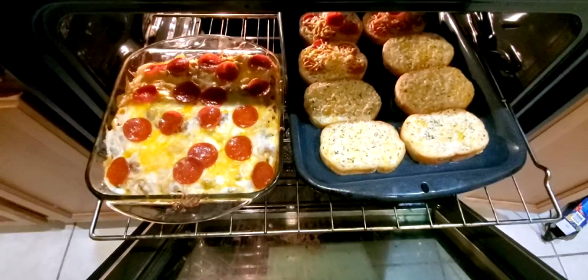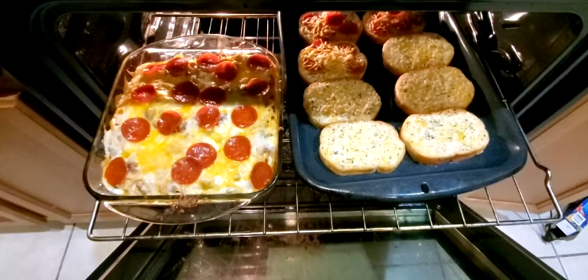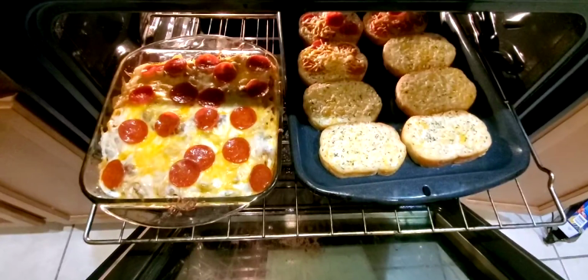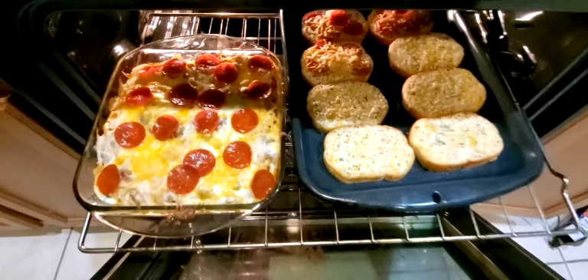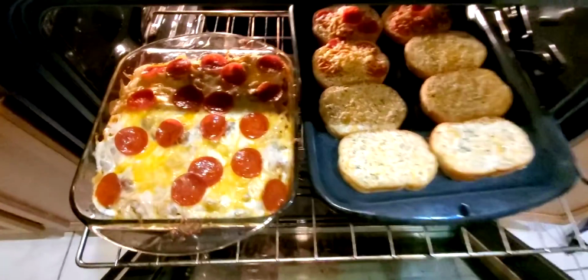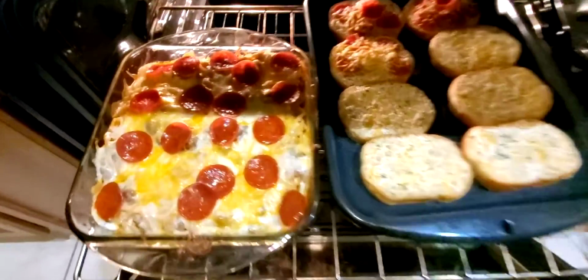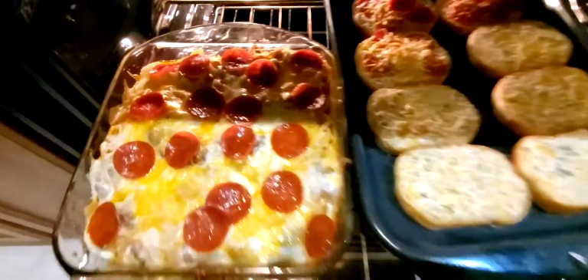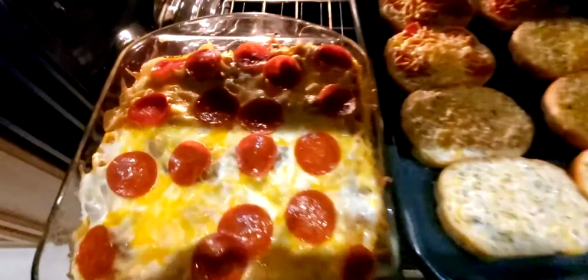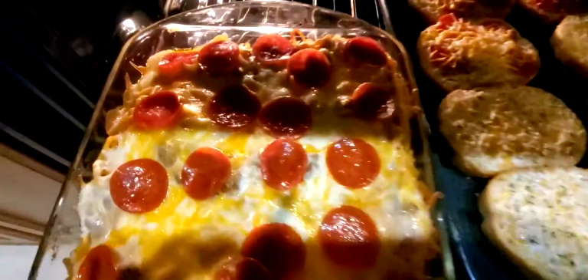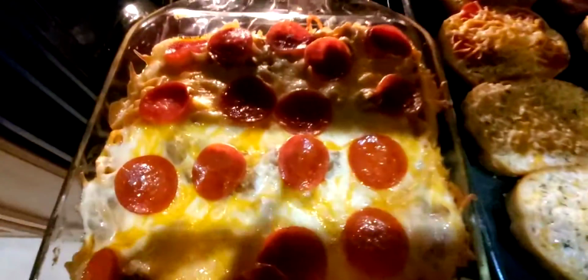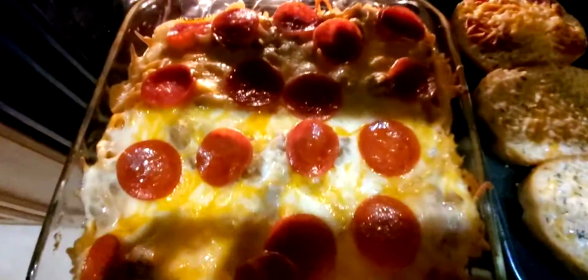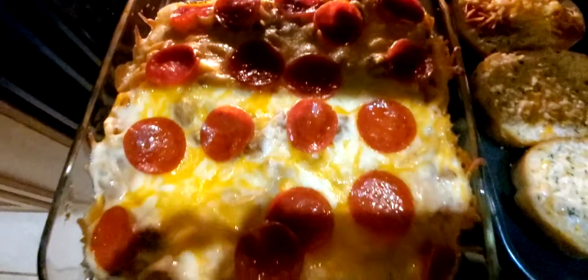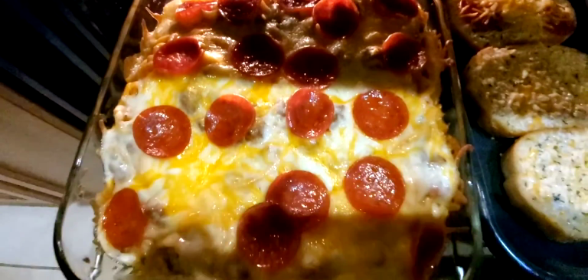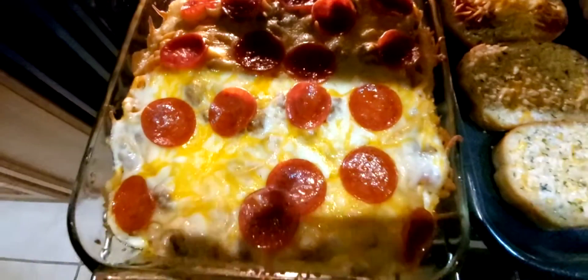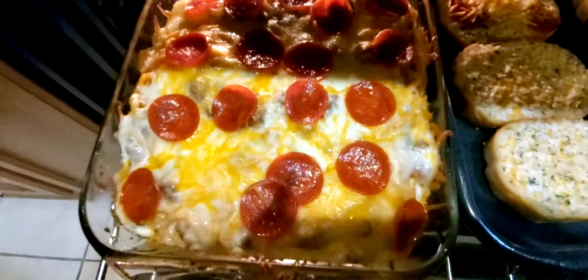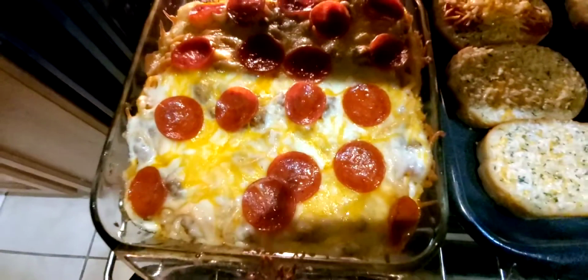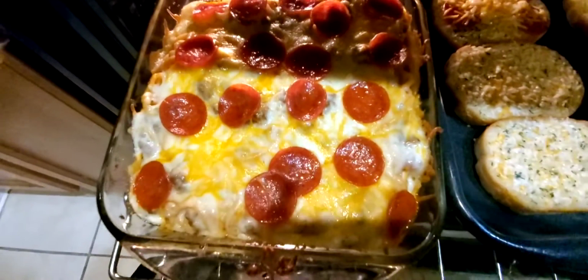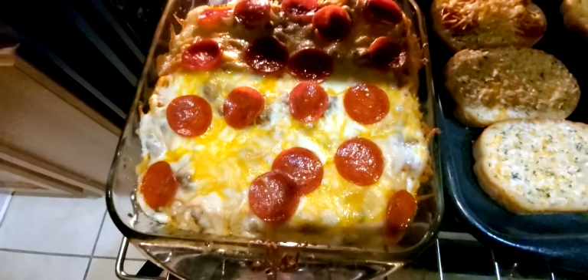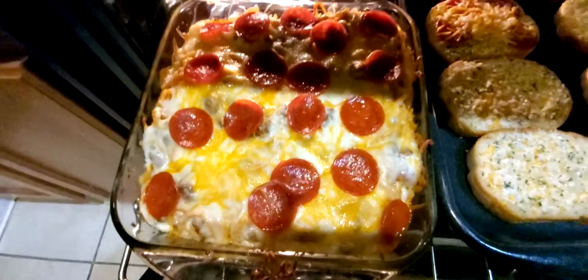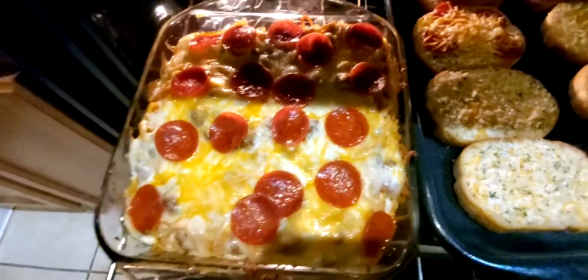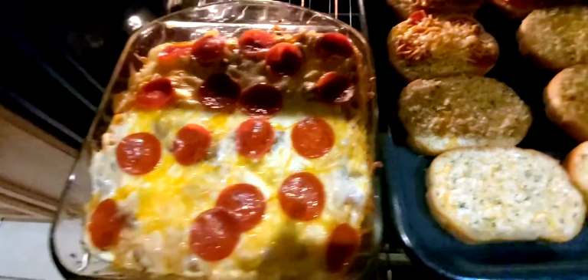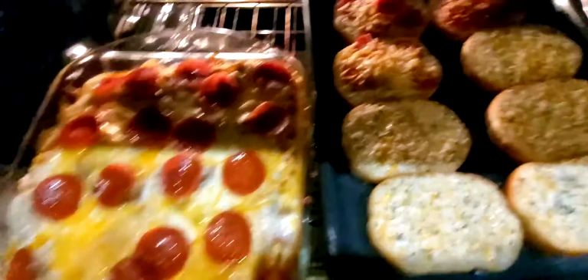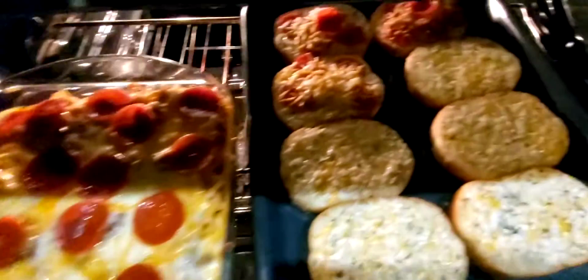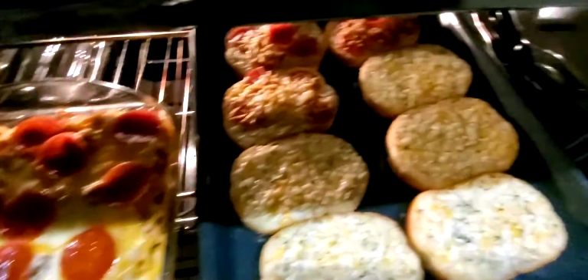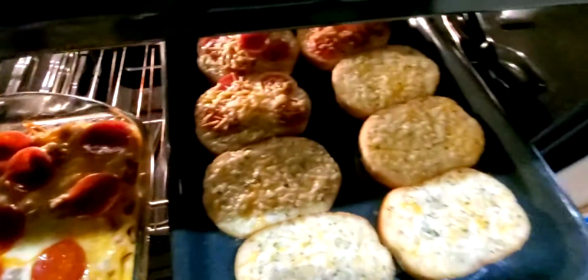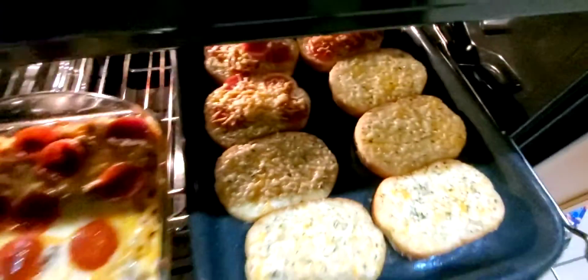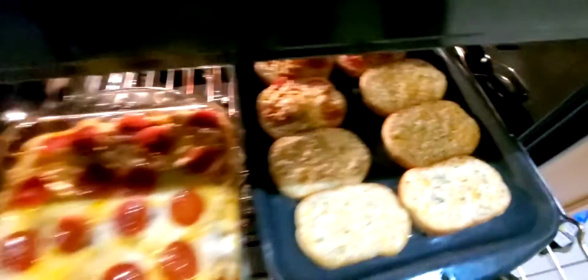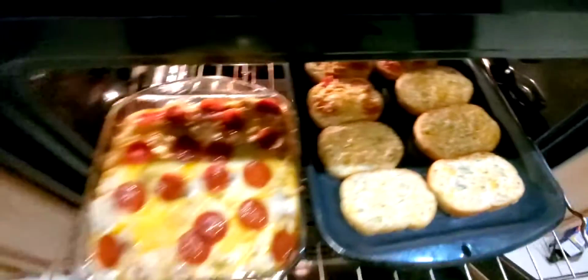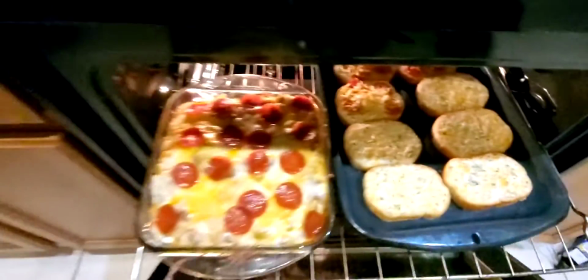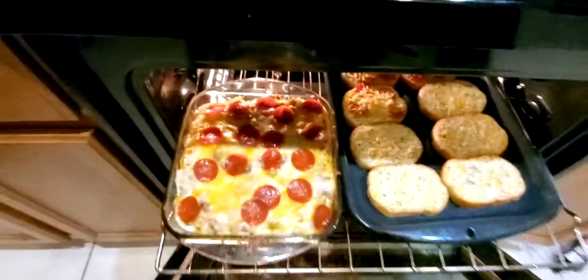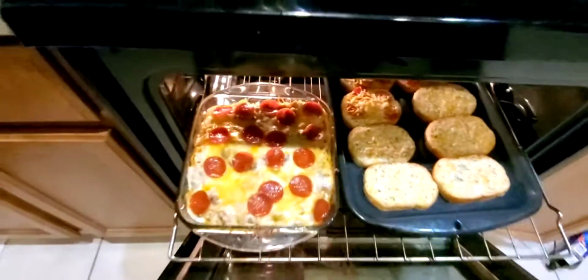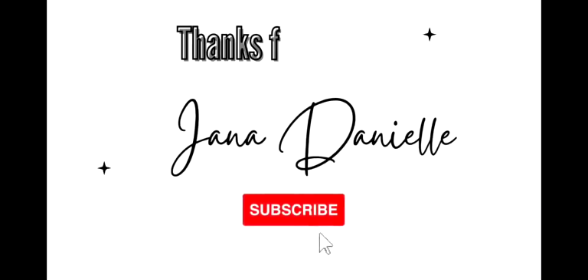I had to cut right to it because my baby woke up, but it turned out so good — thanks Peach!